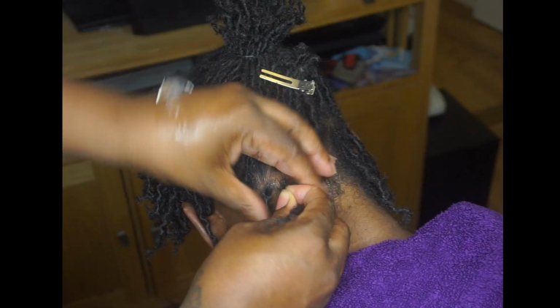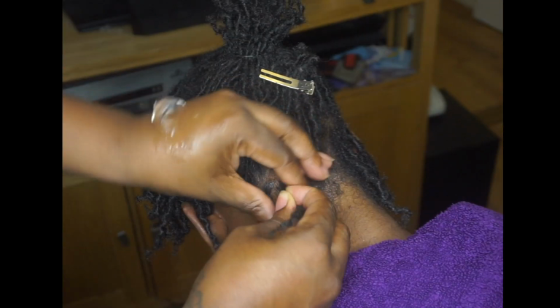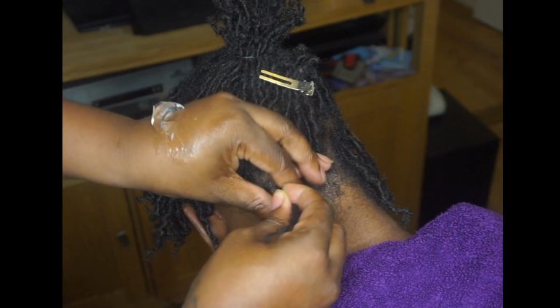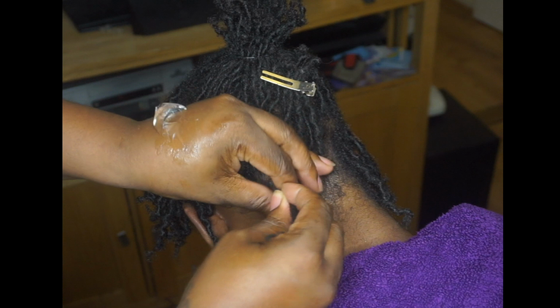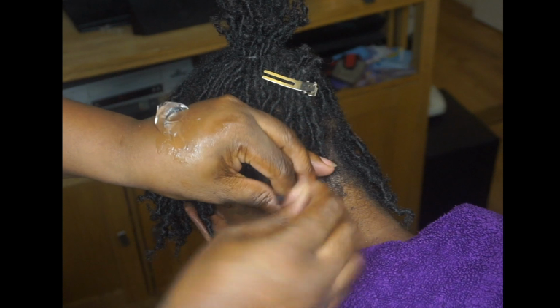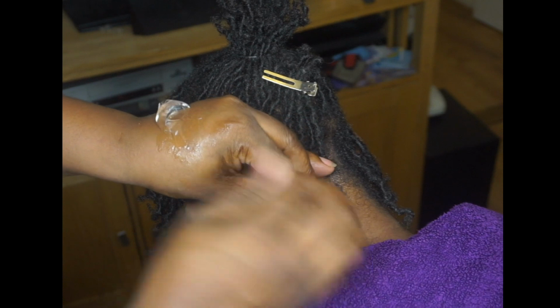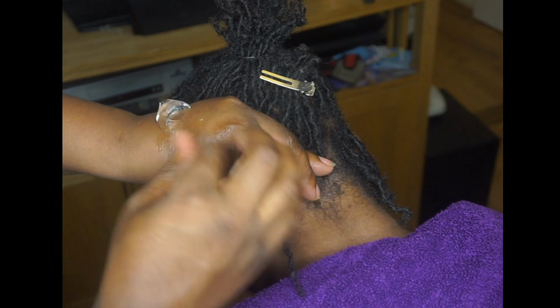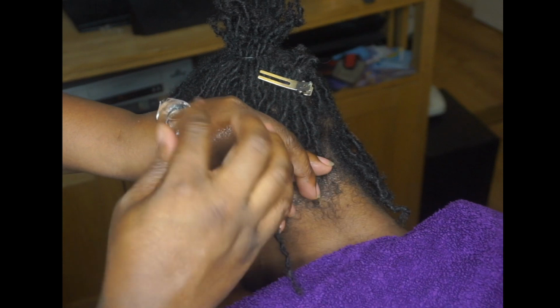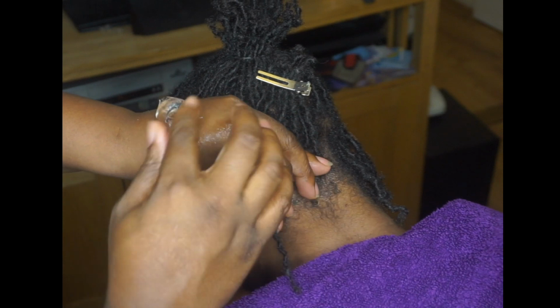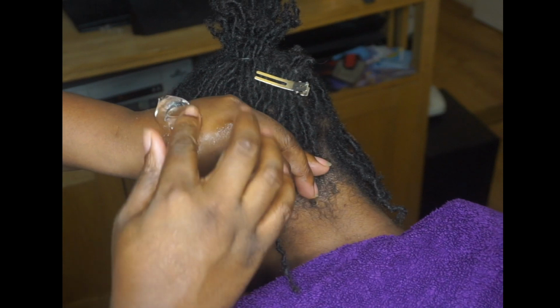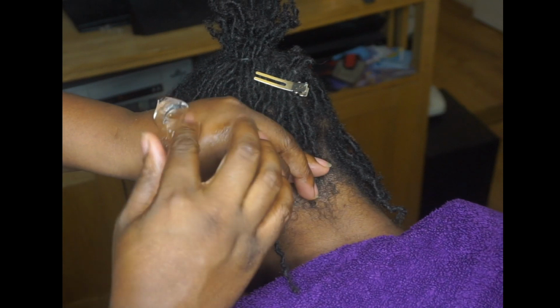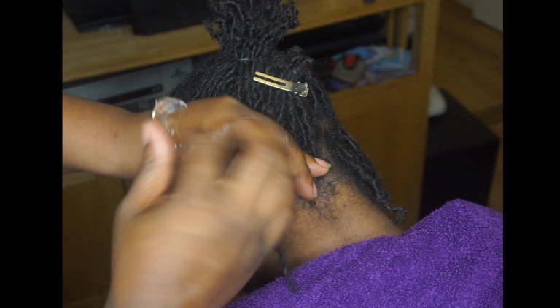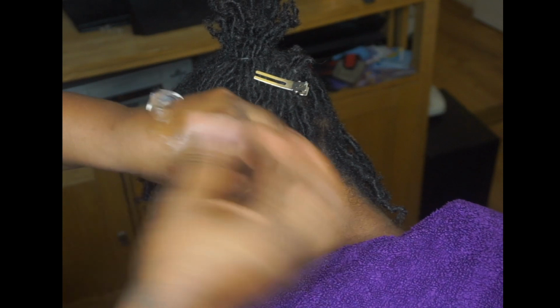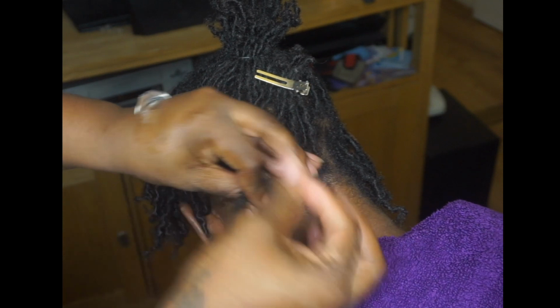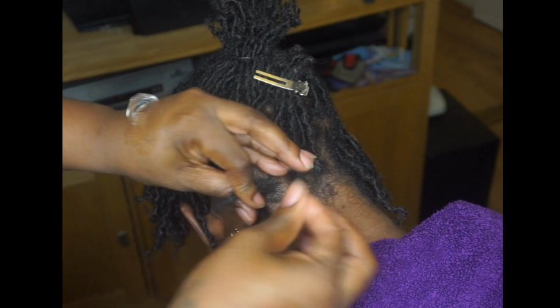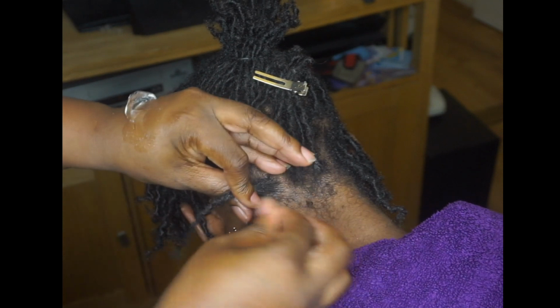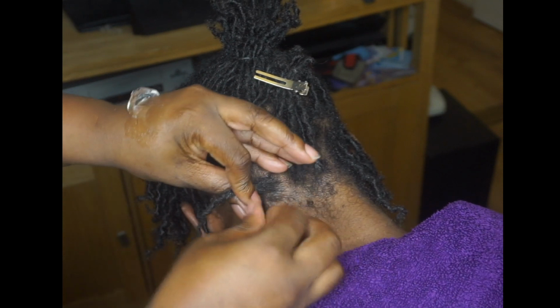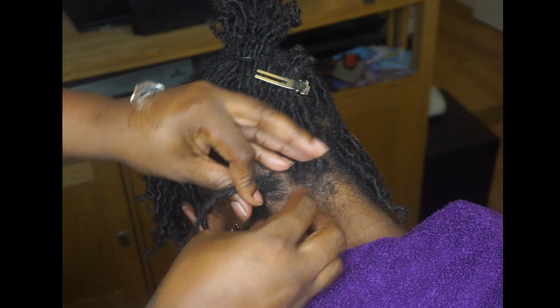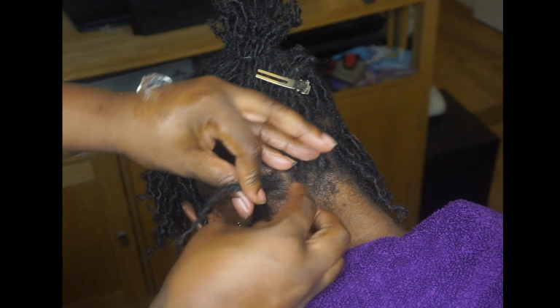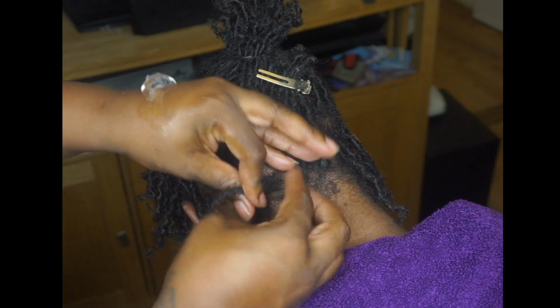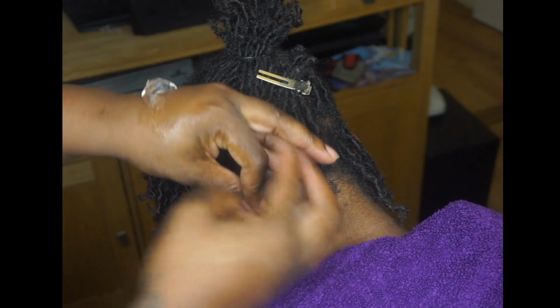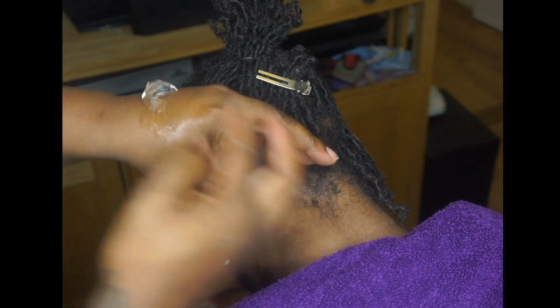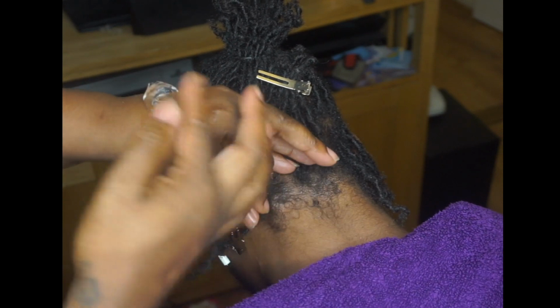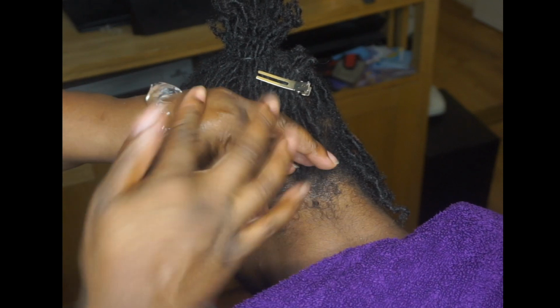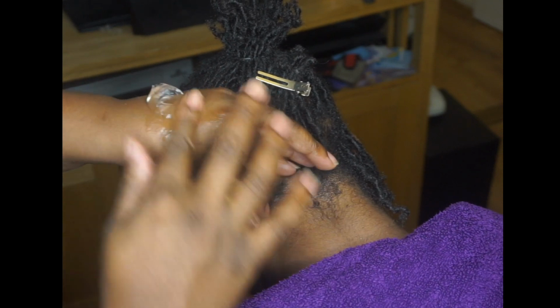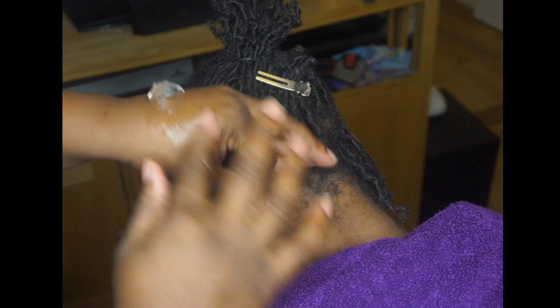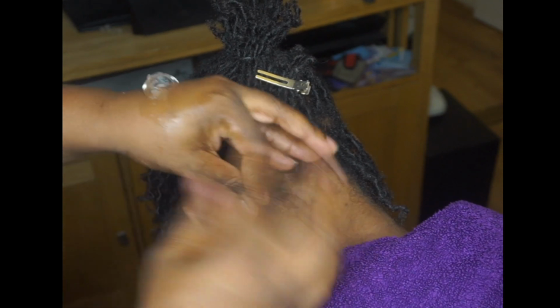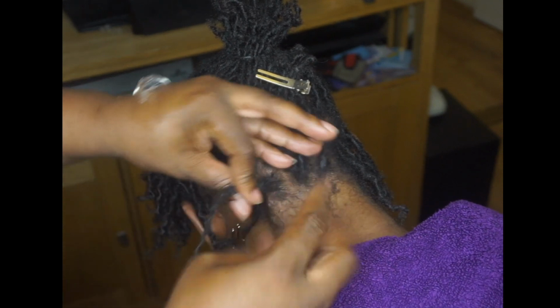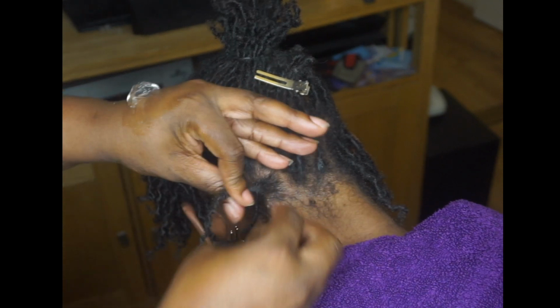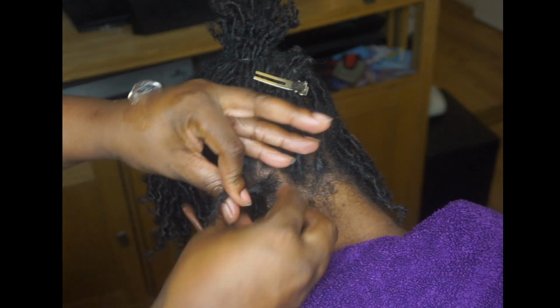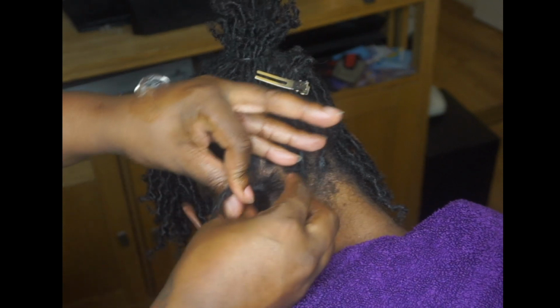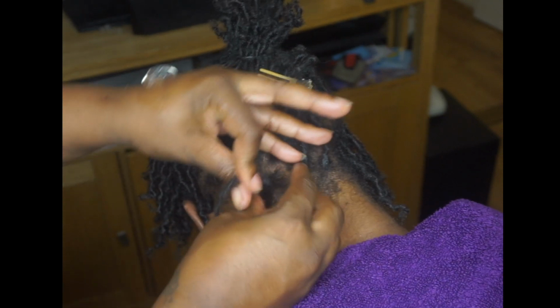To start, take your product with your index finger and apply it only to the roots of the hair.